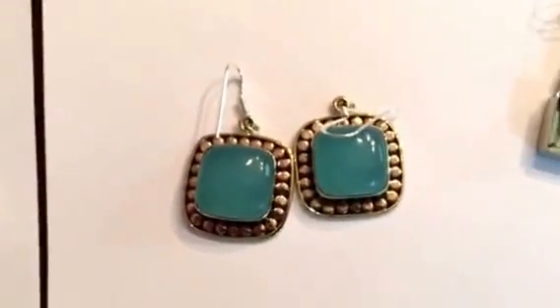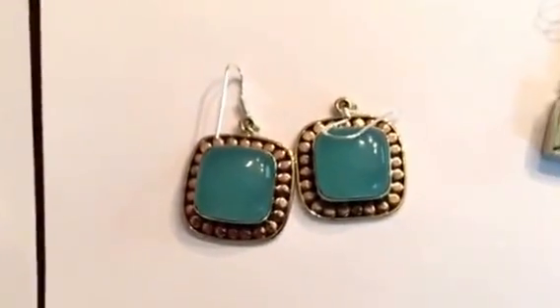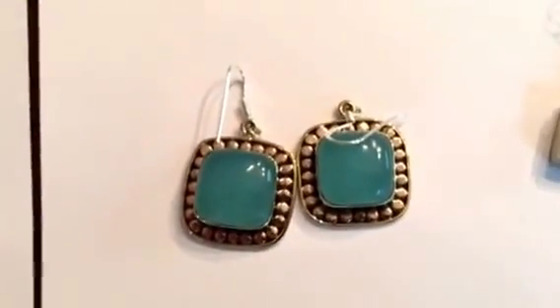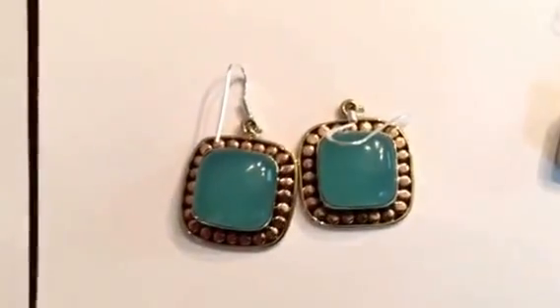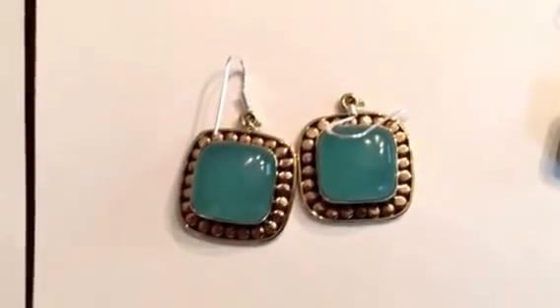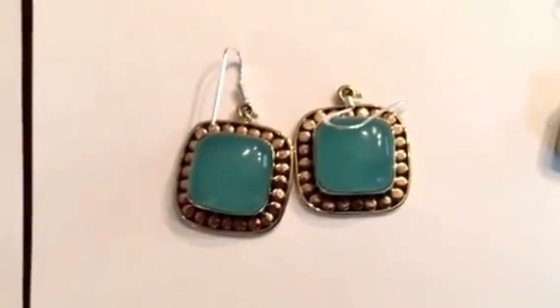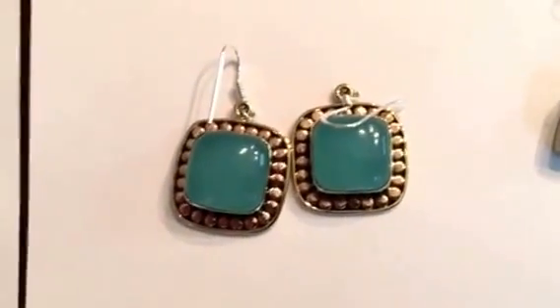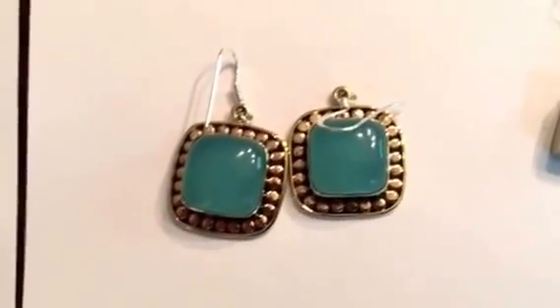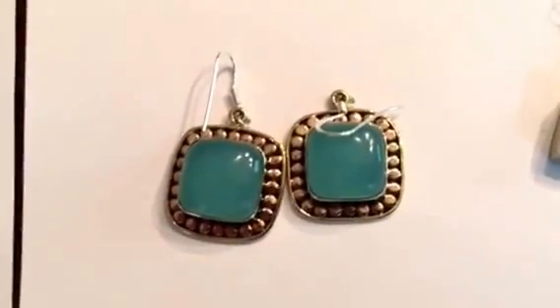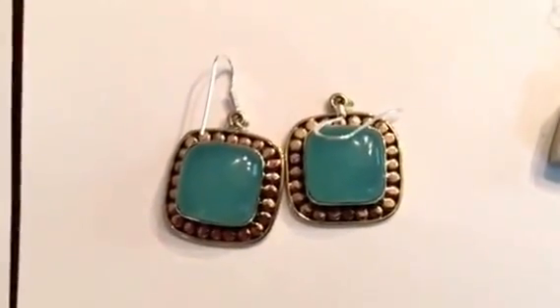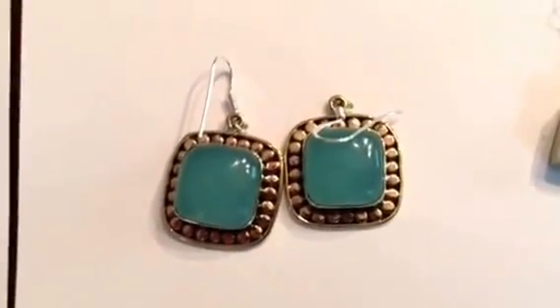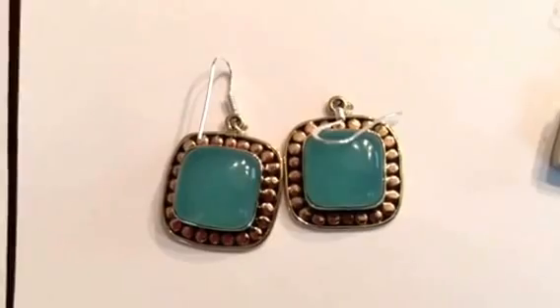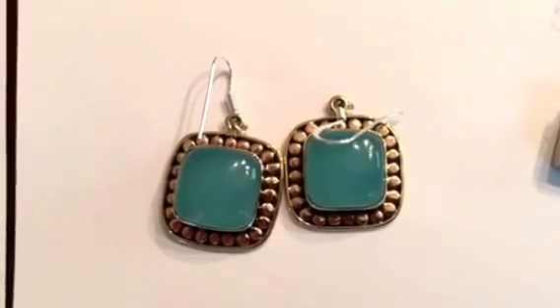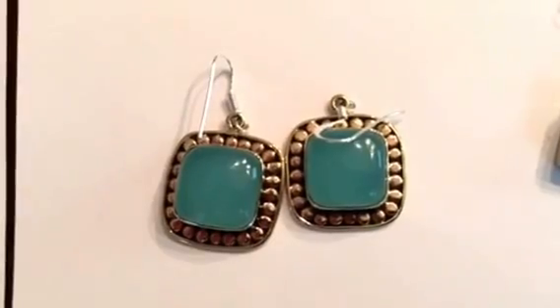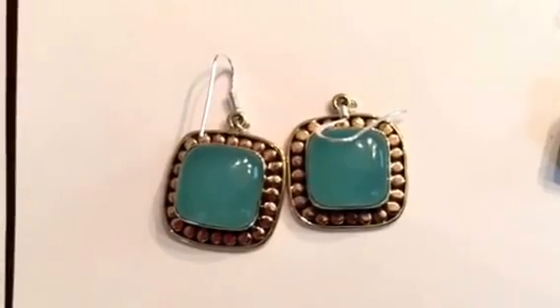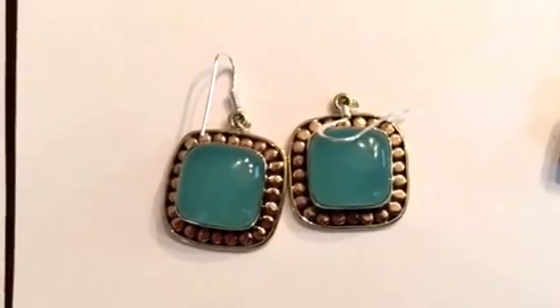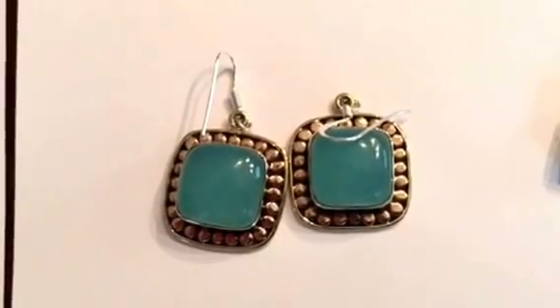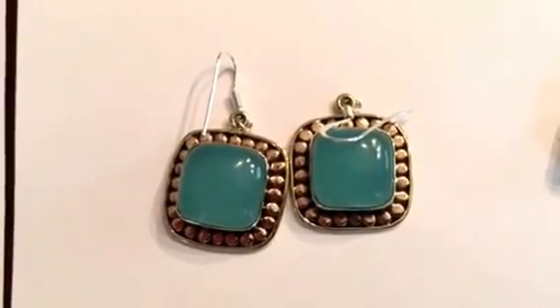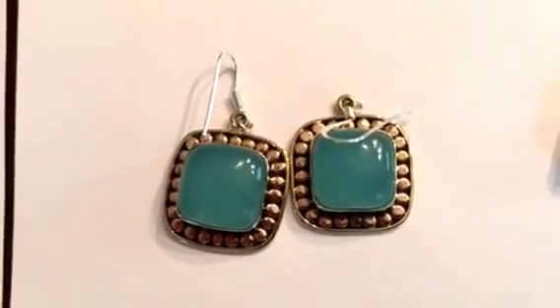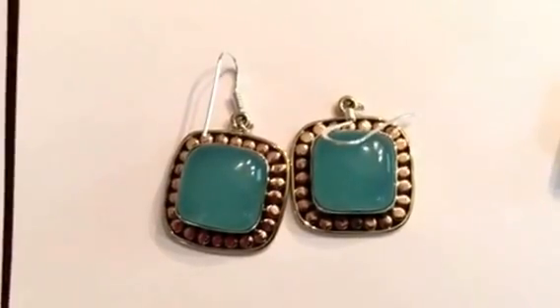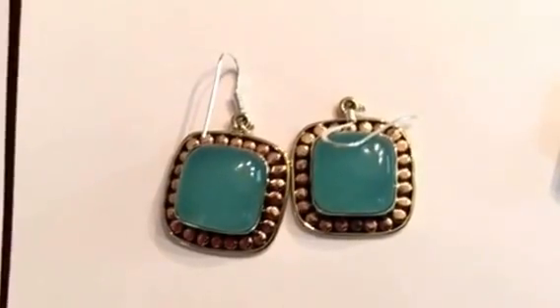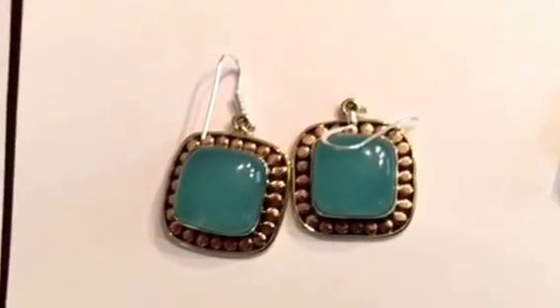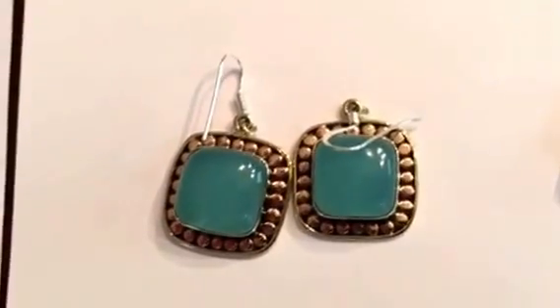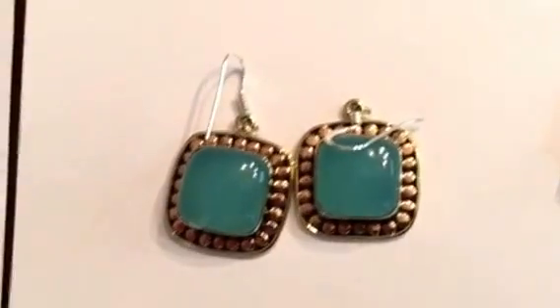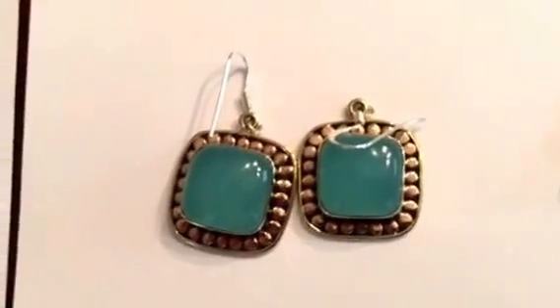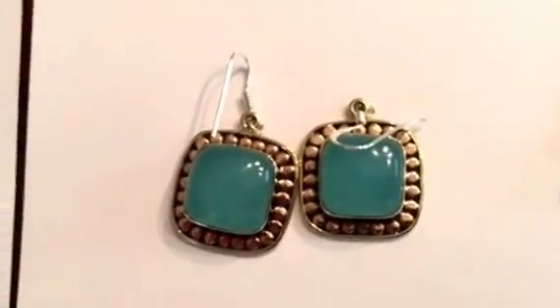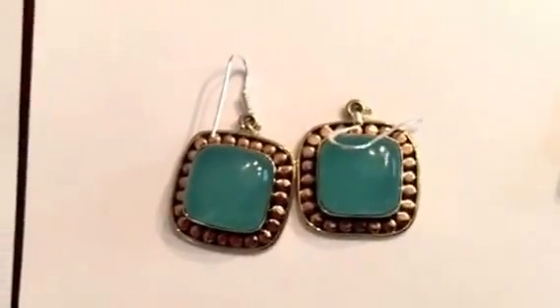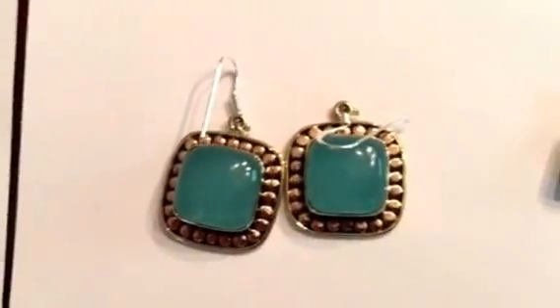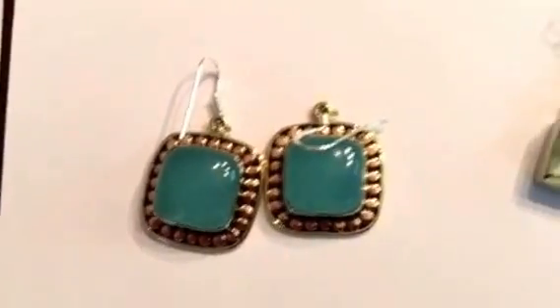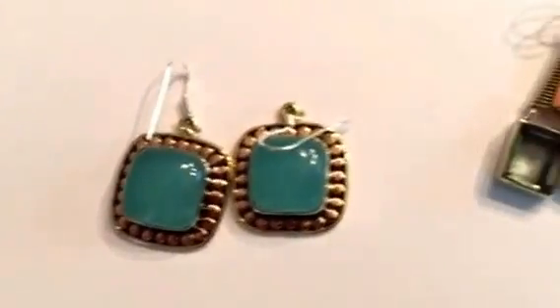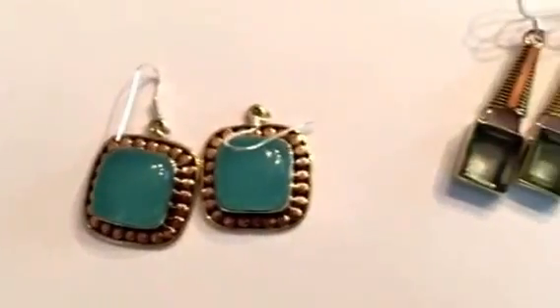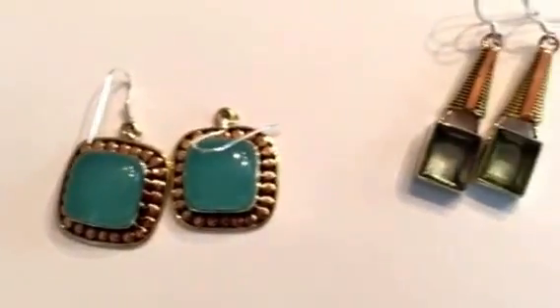It's just a fun stone that can brighten up any outfit pretty much and be a good conversation piece. These are beautiful chalcedony — just a pretty blue like the ocean. It's a very pretty classic stone as well.